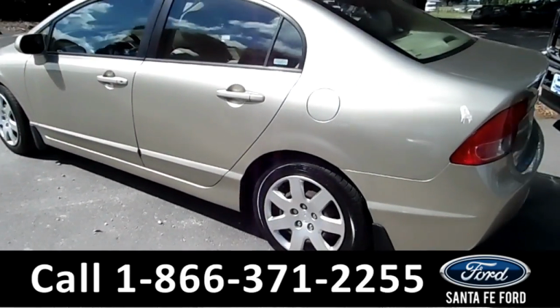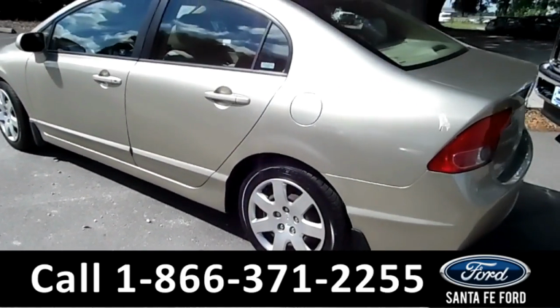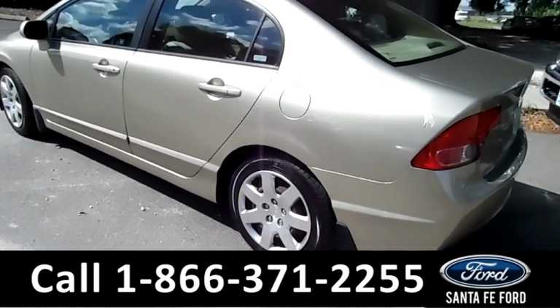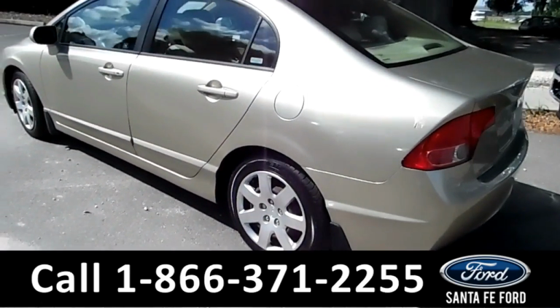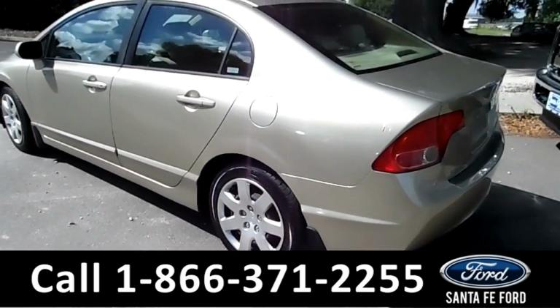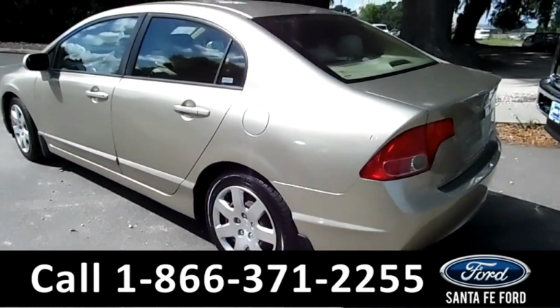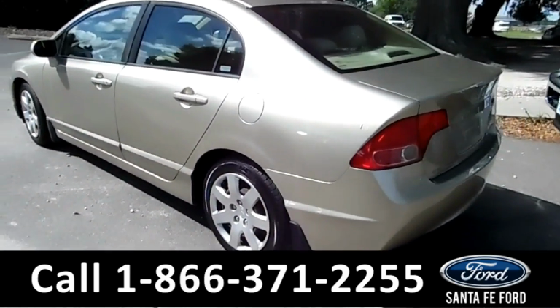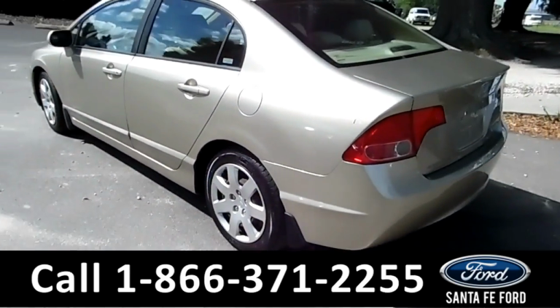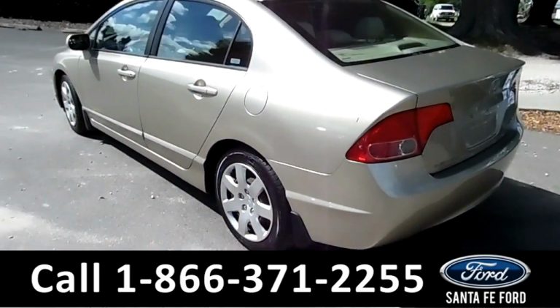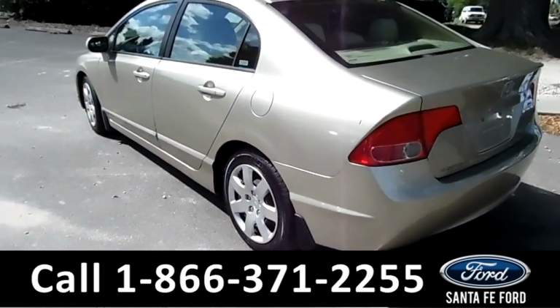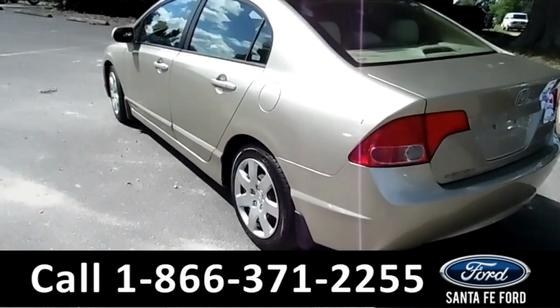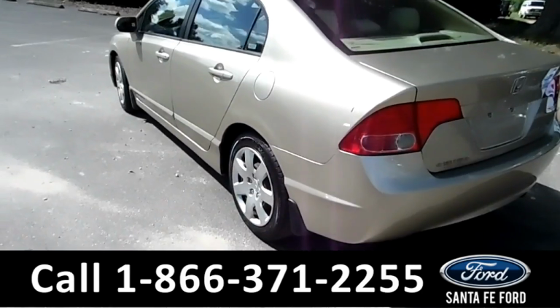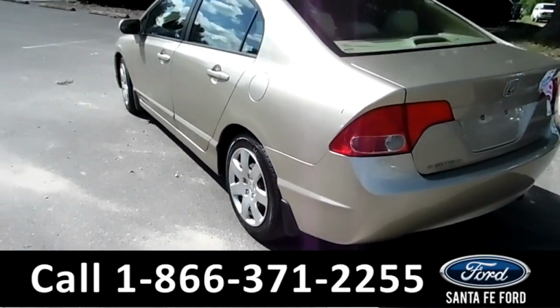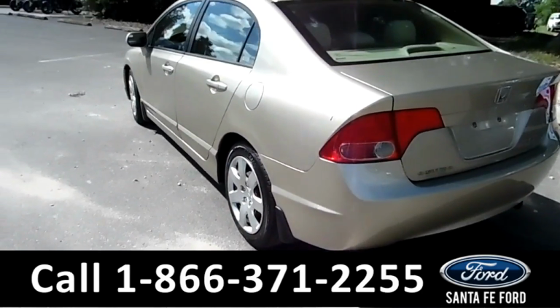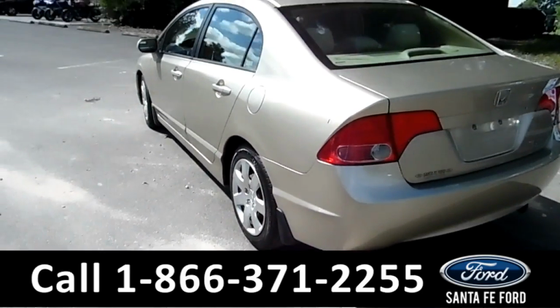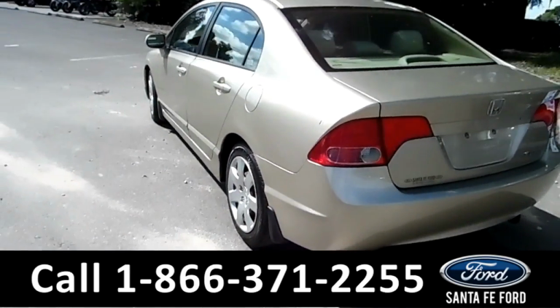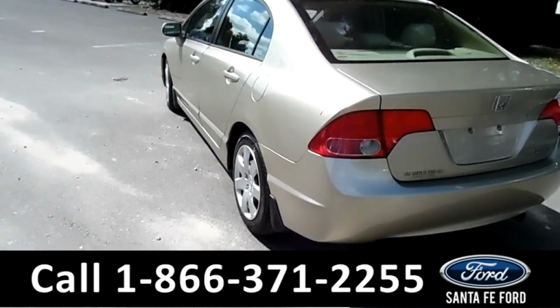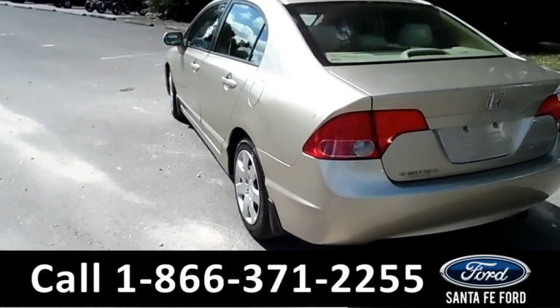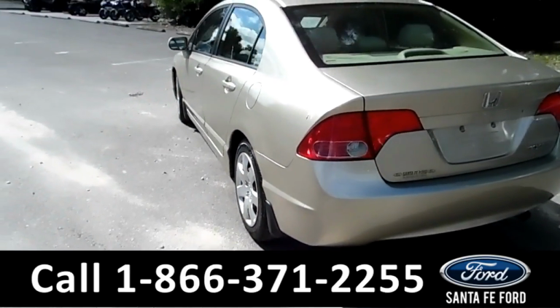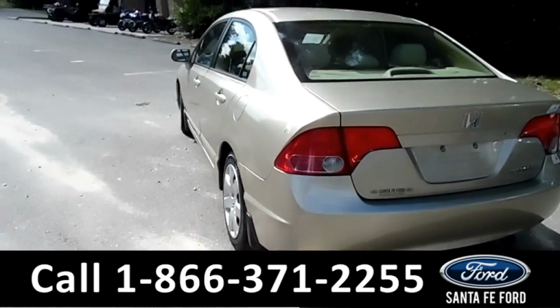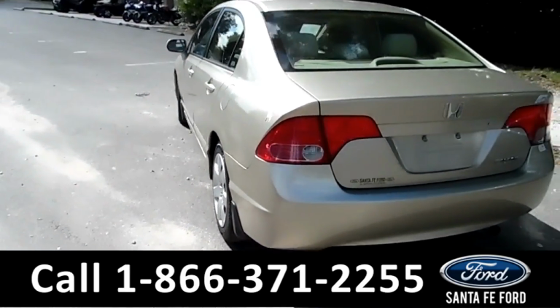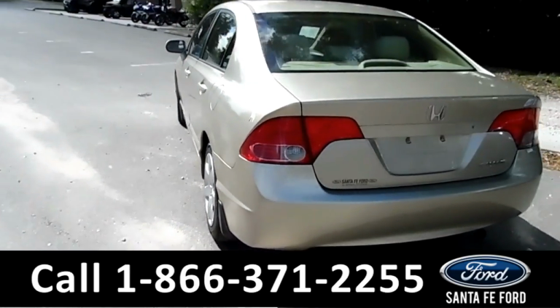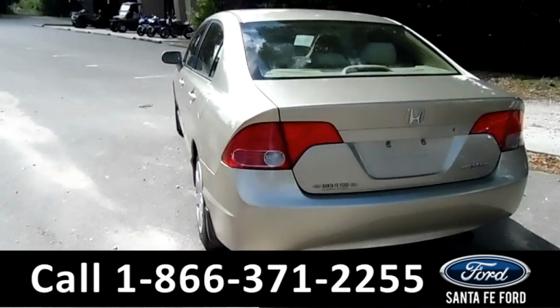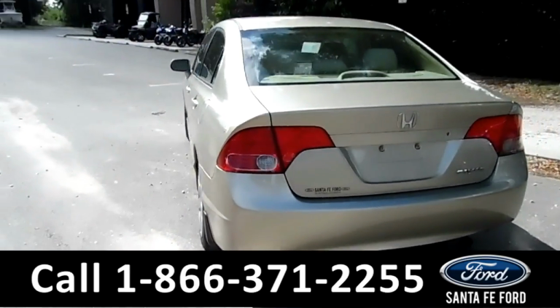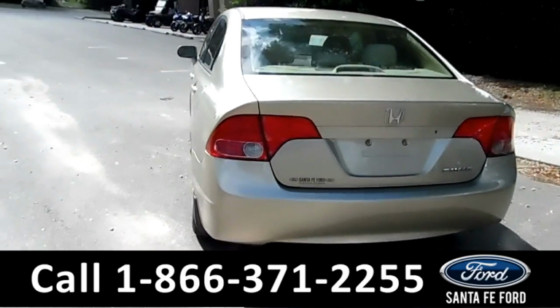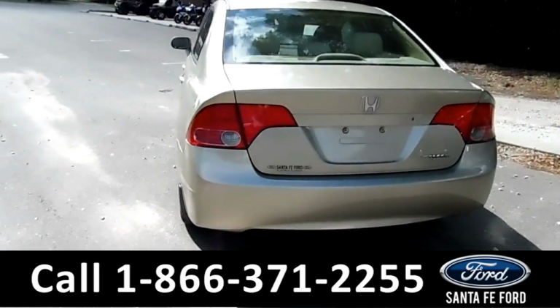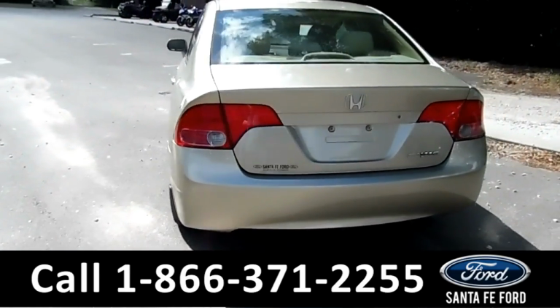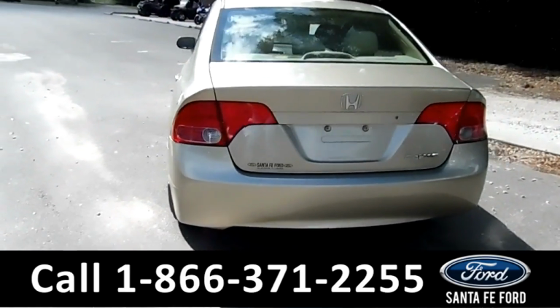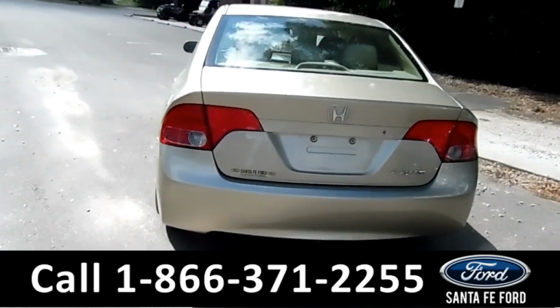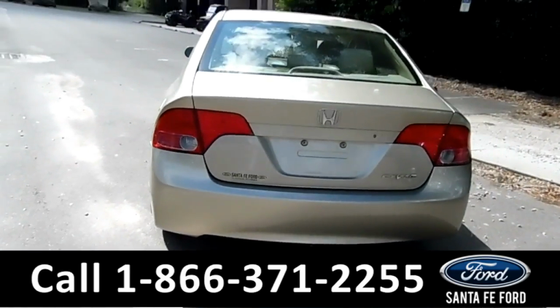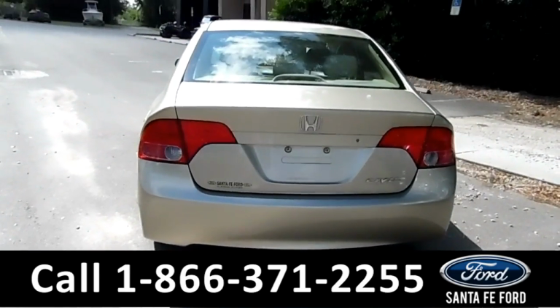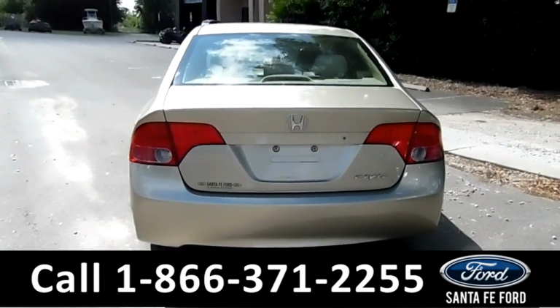Looks great. If you have any more information or questions you need, go to SantafeFord.com.